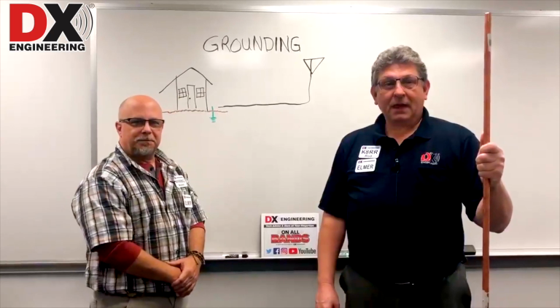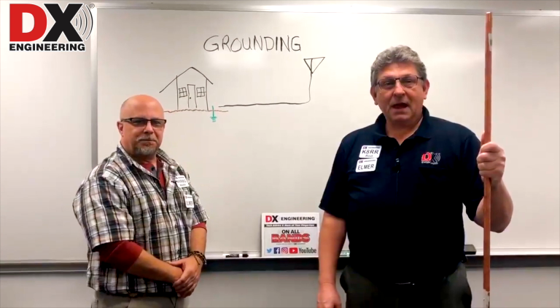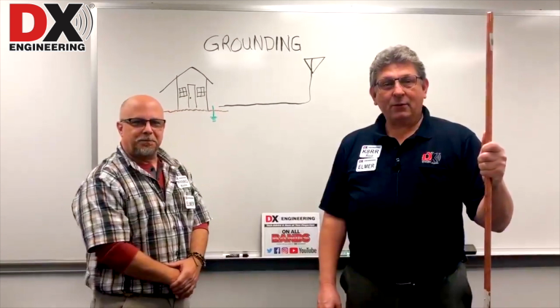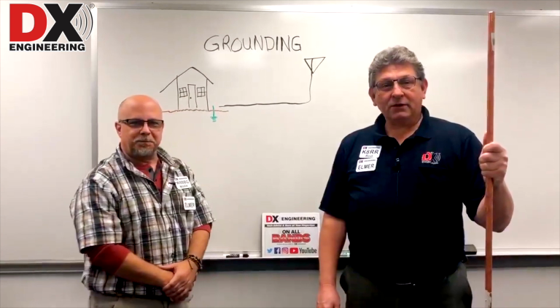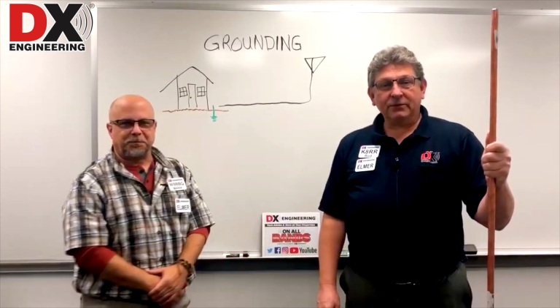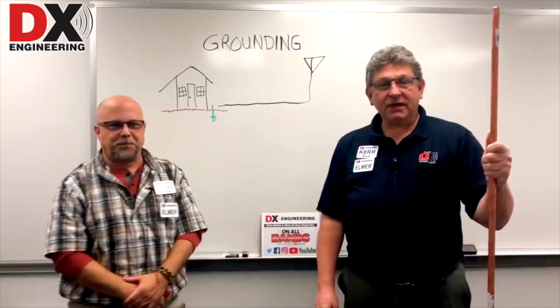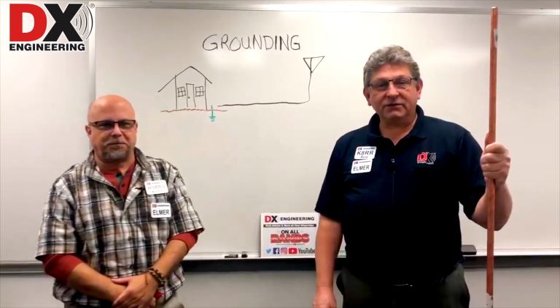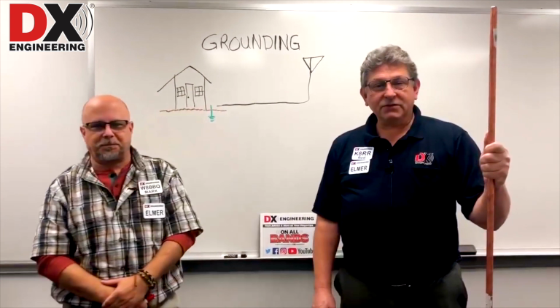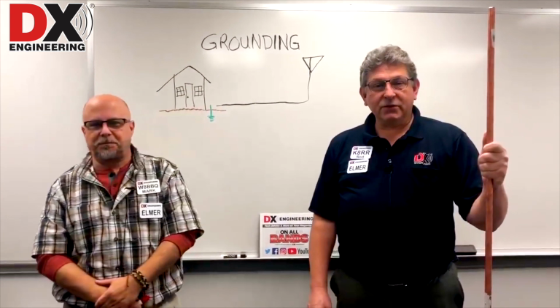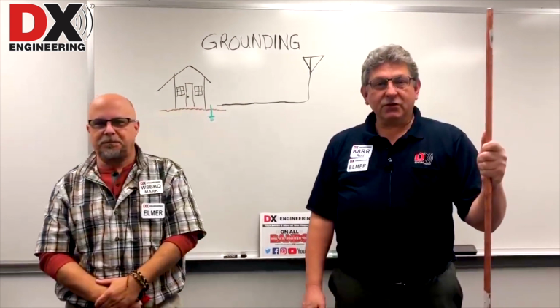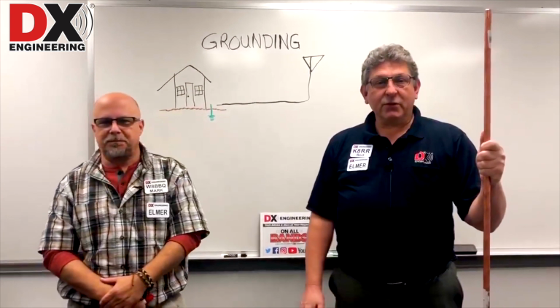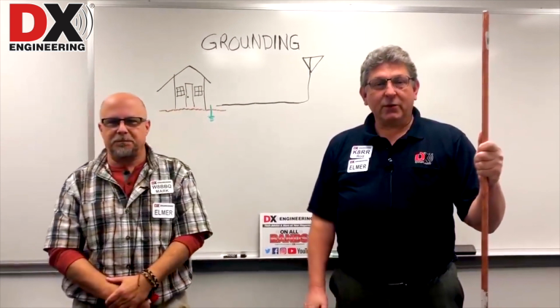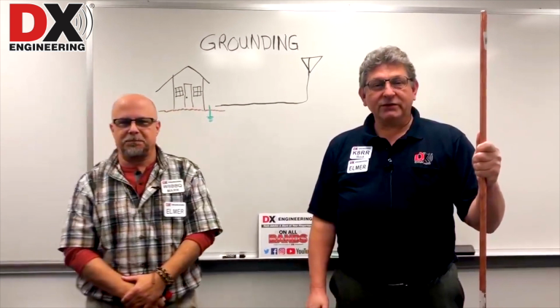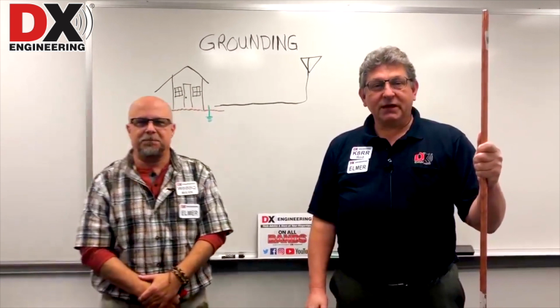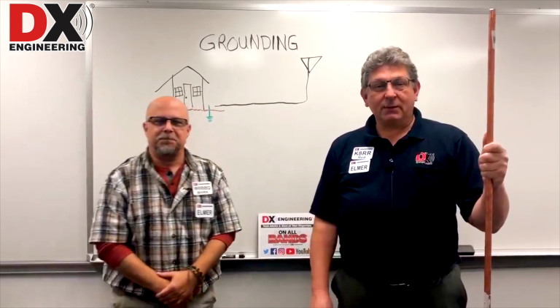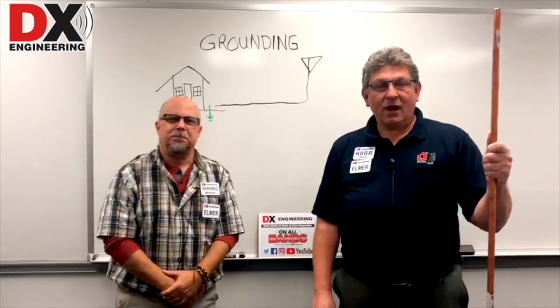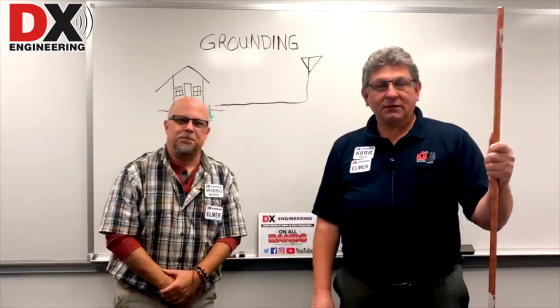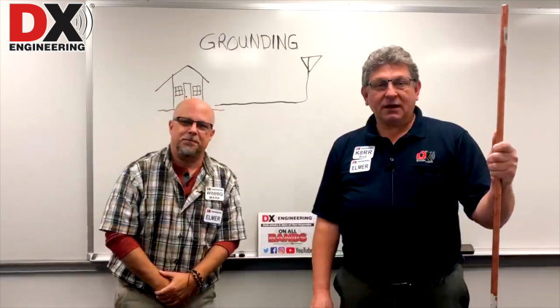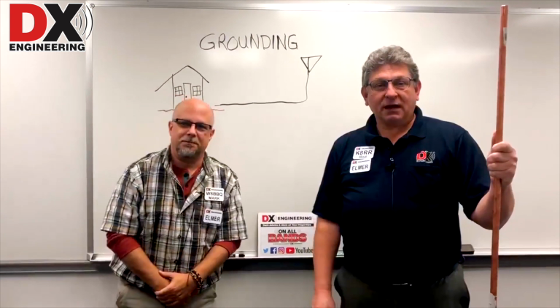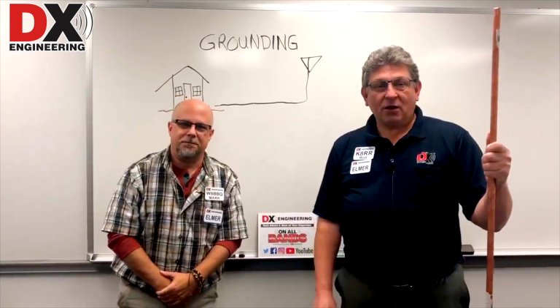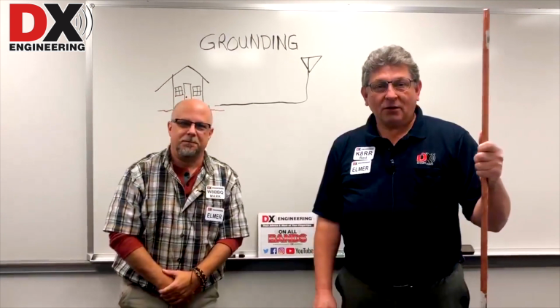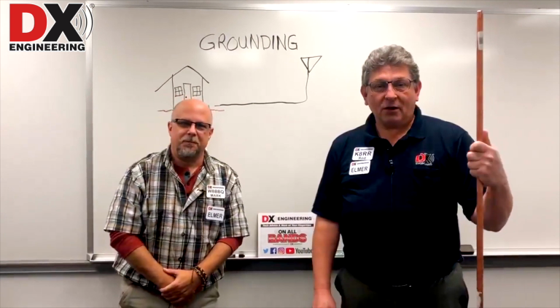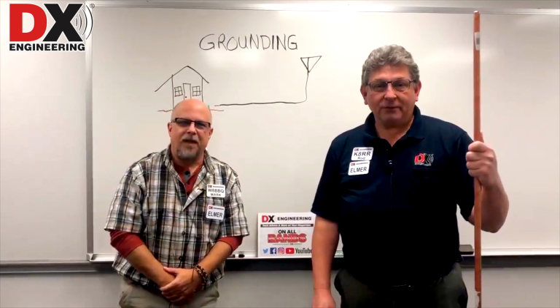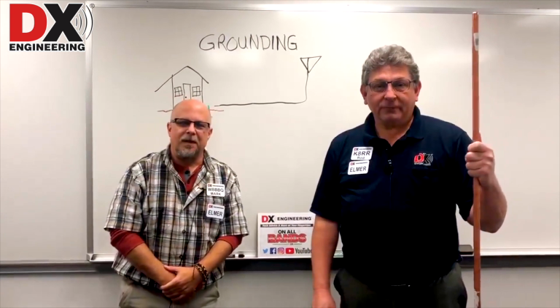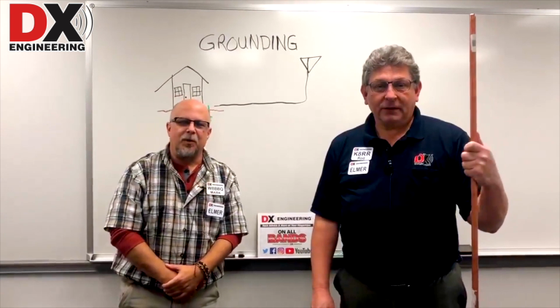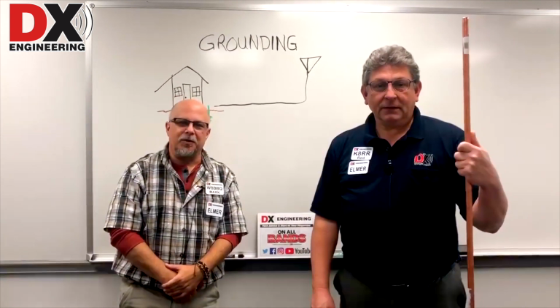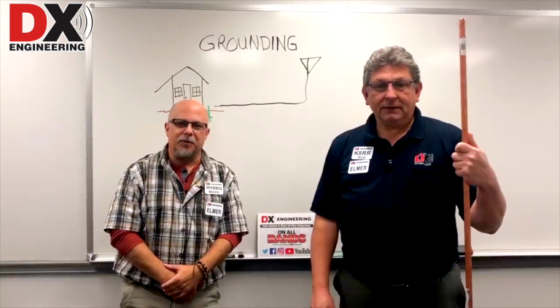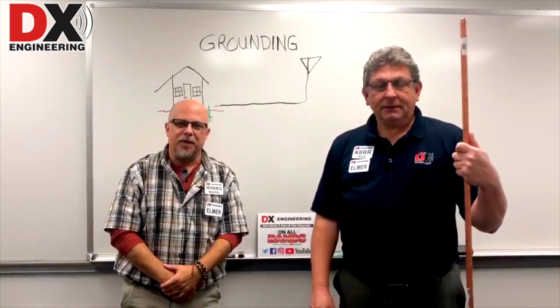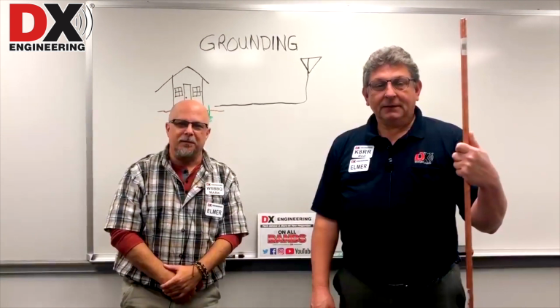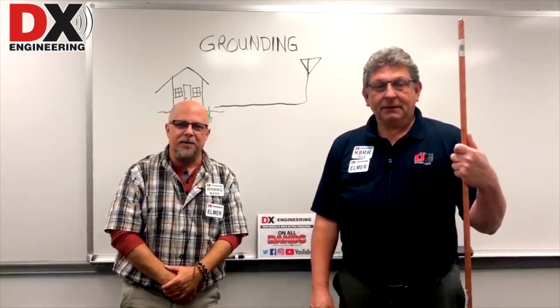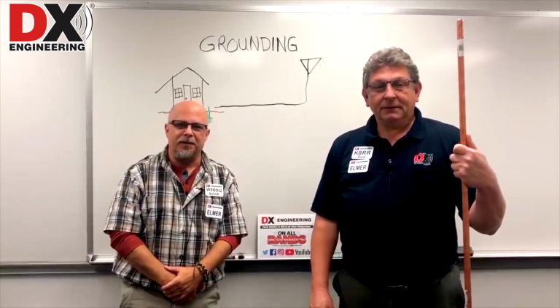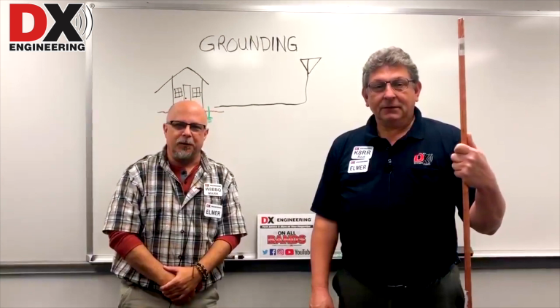Hi, welcome to DX Engineering Q&A Wednesday. I'm Rod, K8RR. And I'm Mark, W8BBQ.